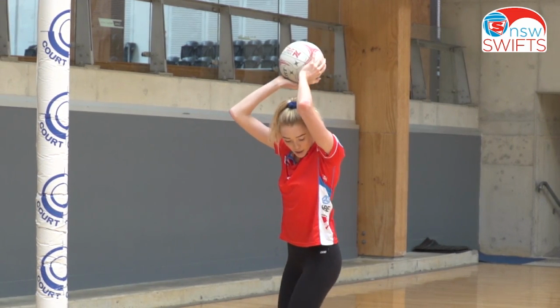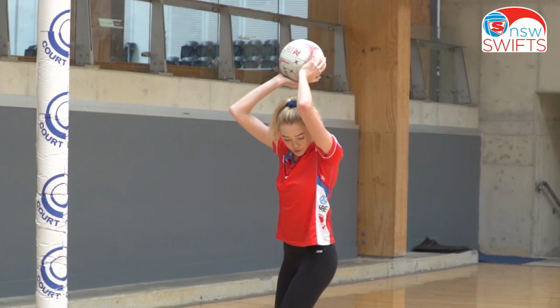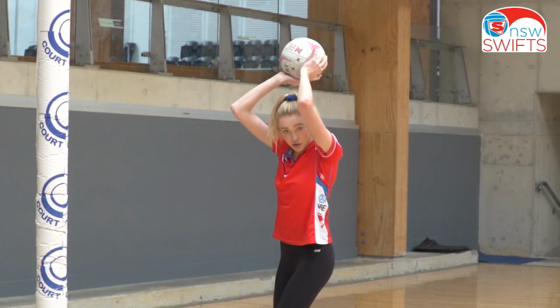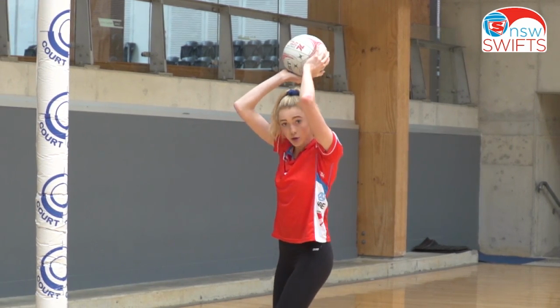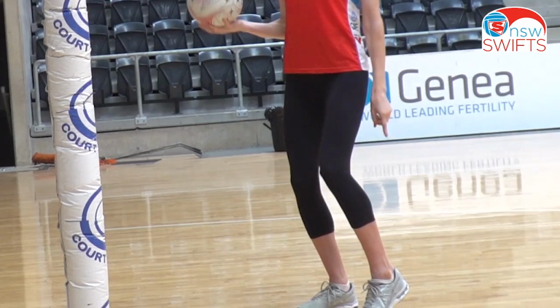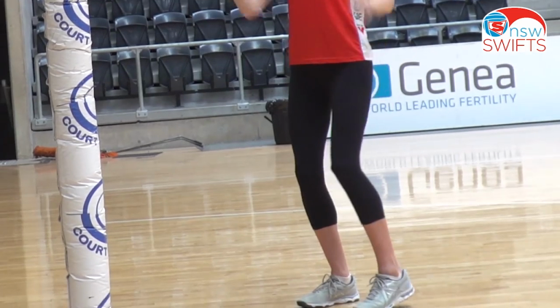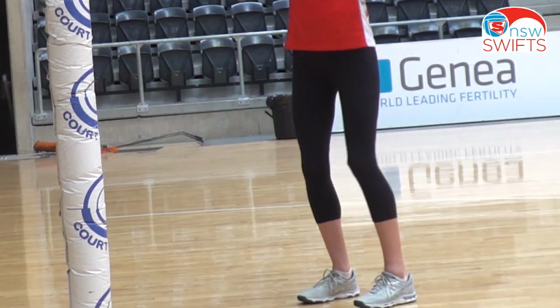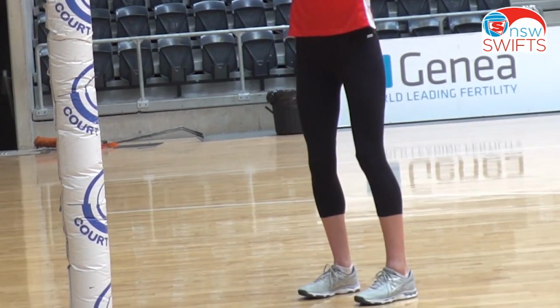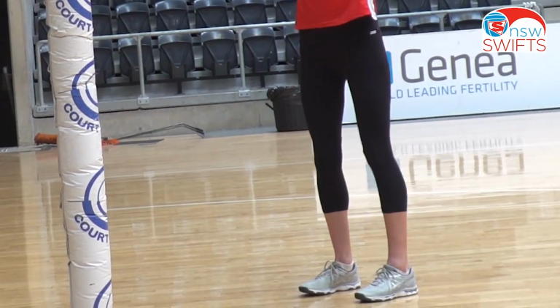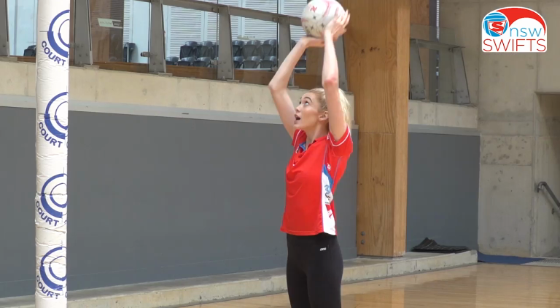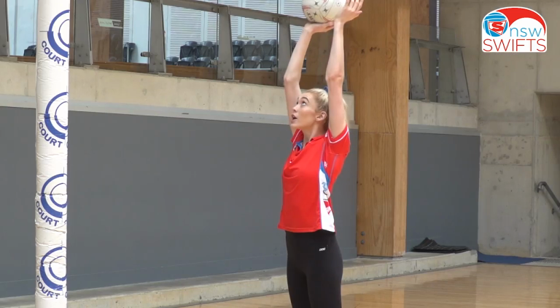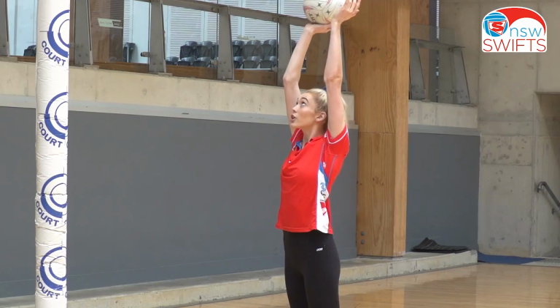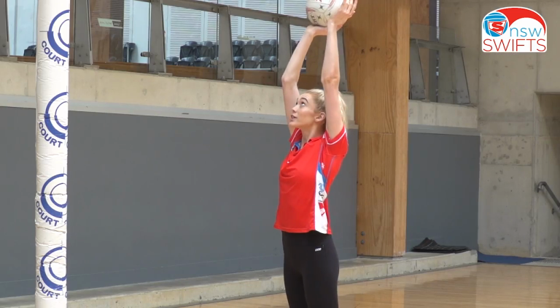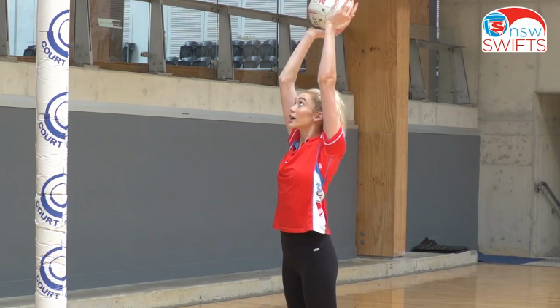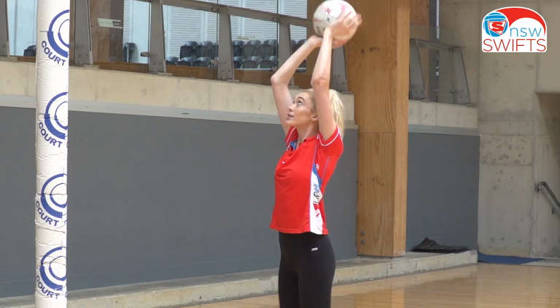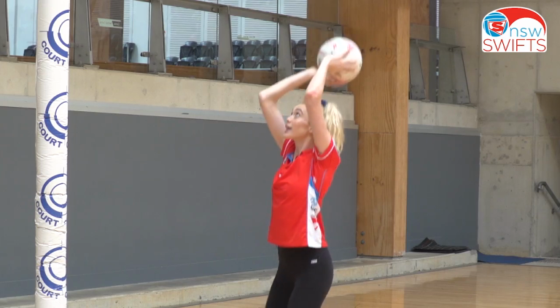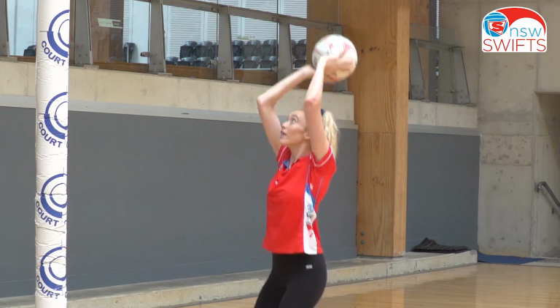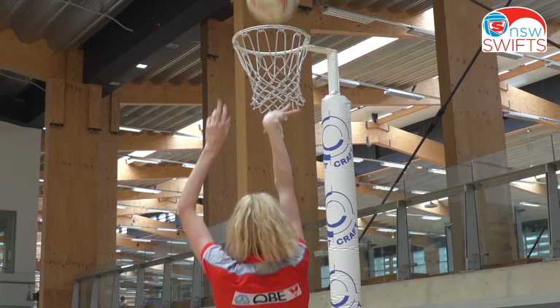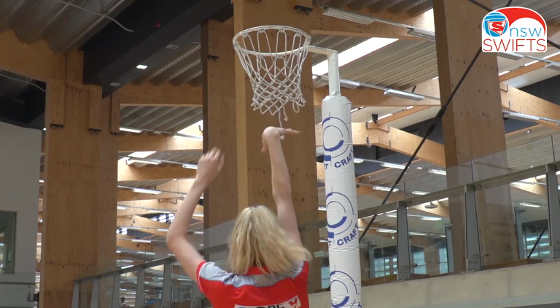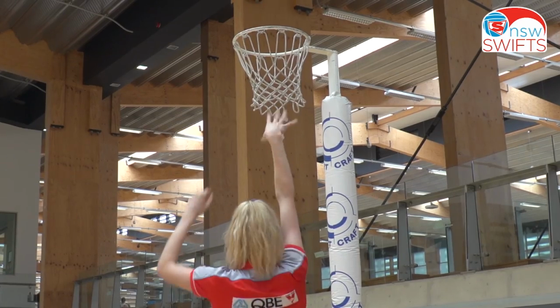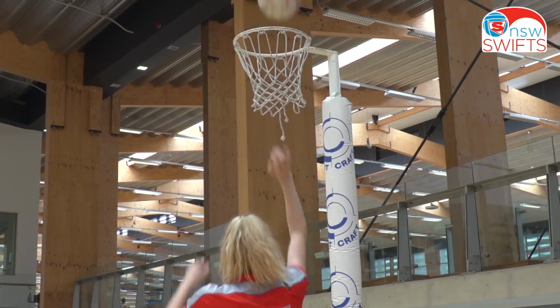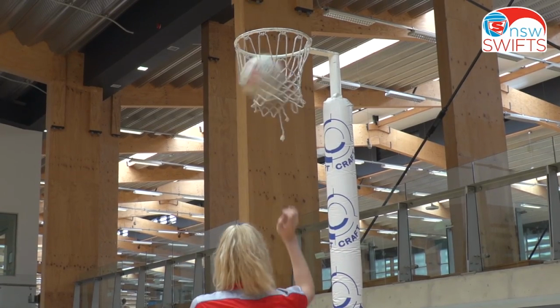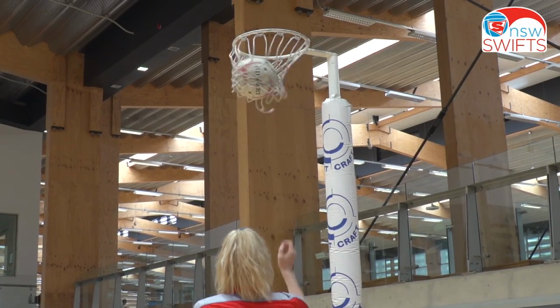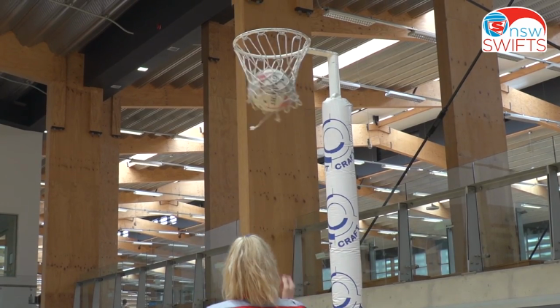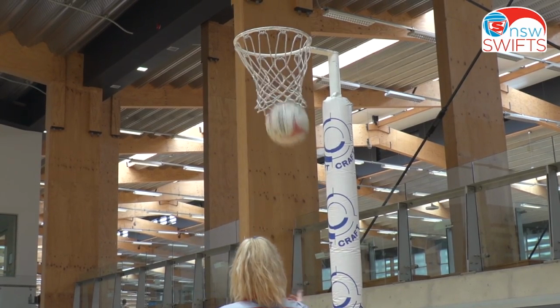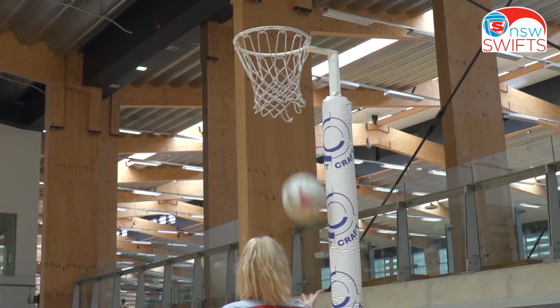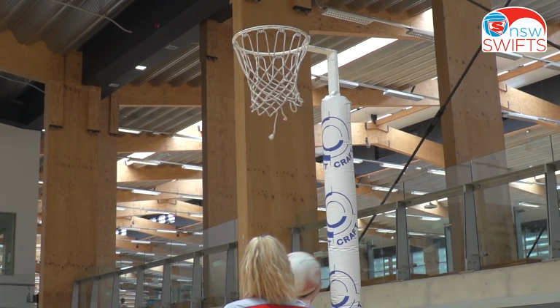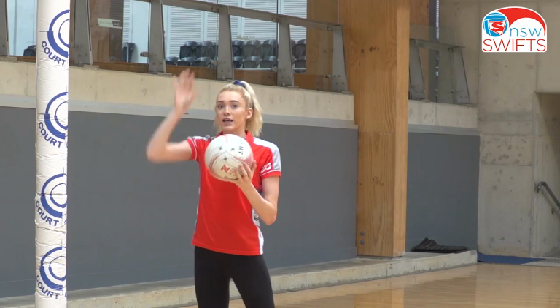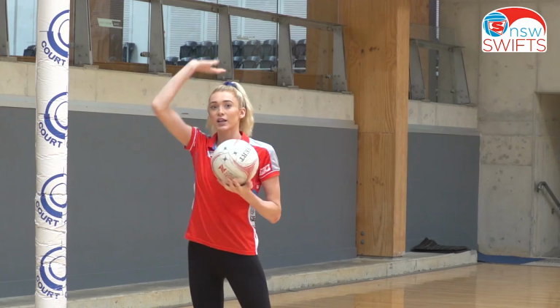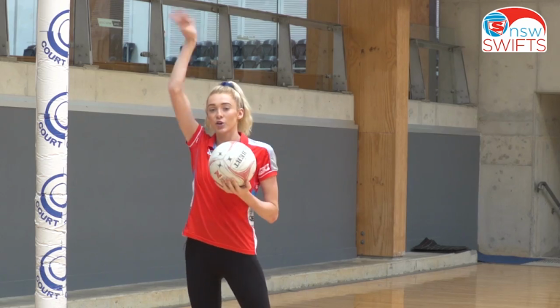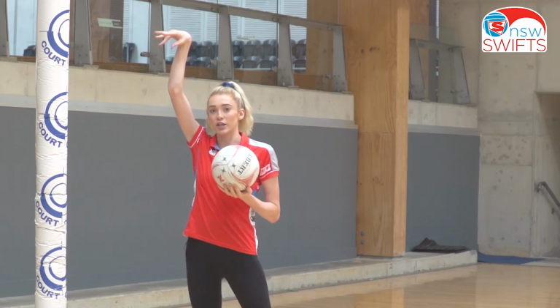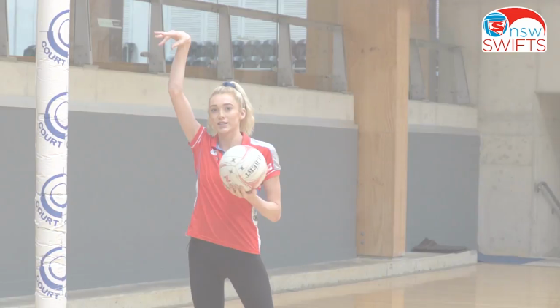Be careful not to go onto your toes. You go down together, up together, and remember to flick the wrist.